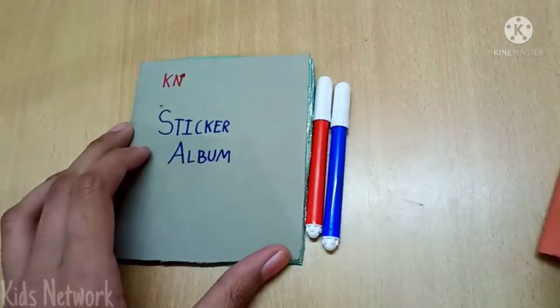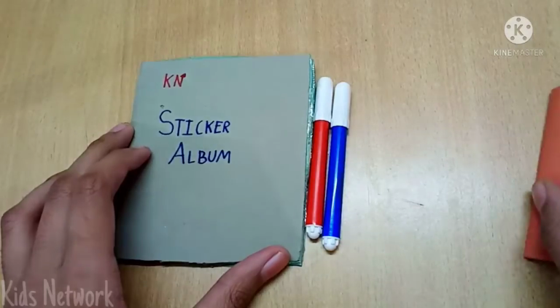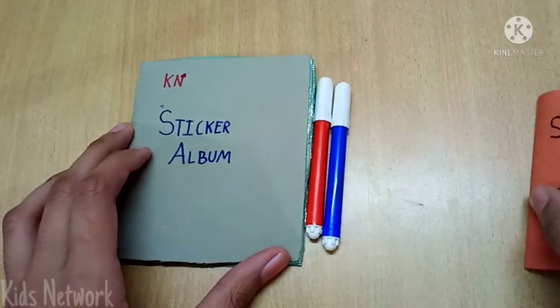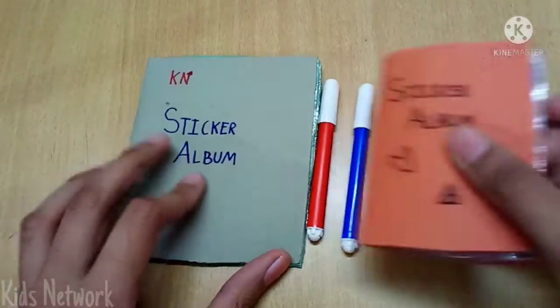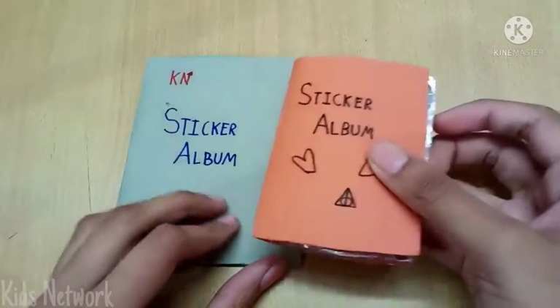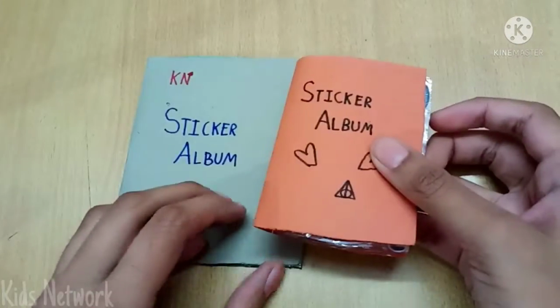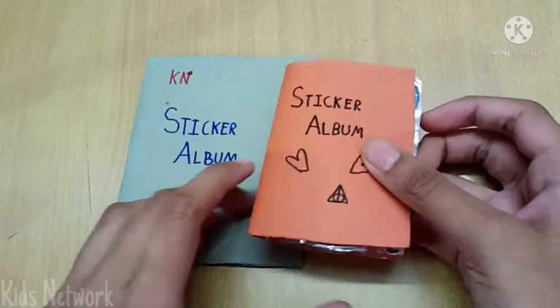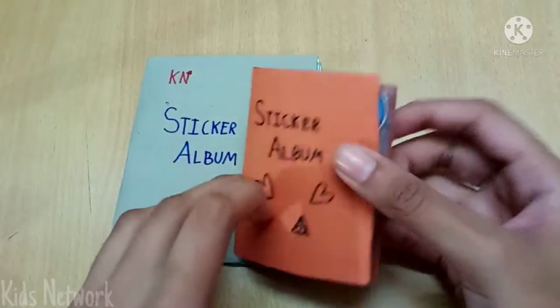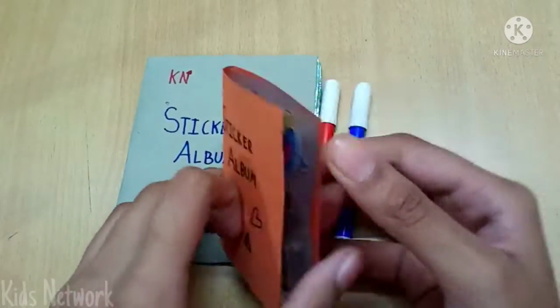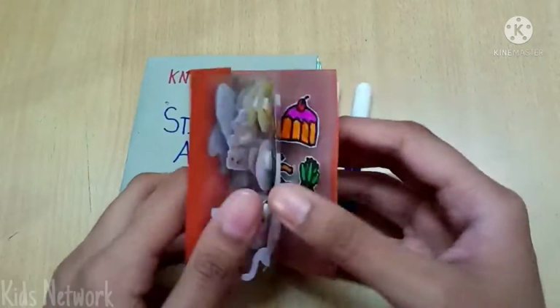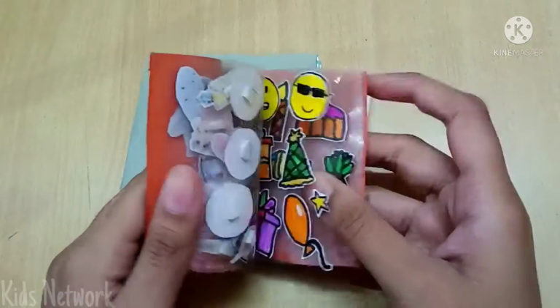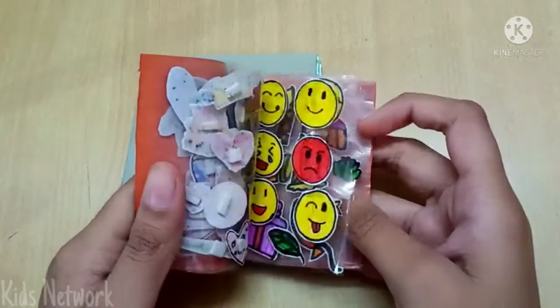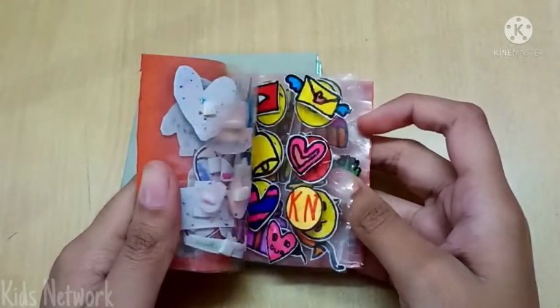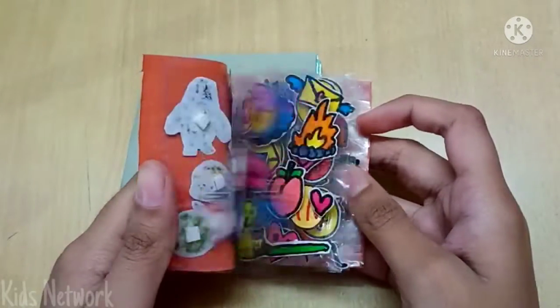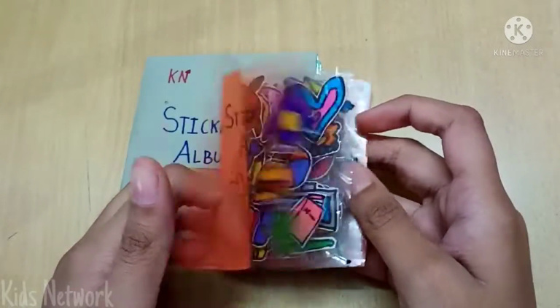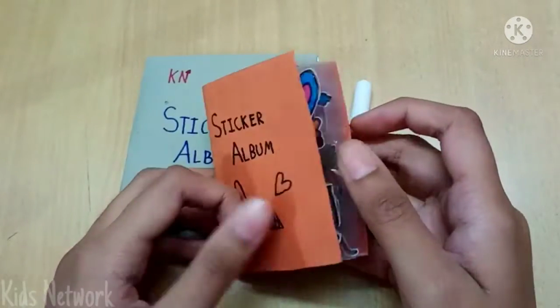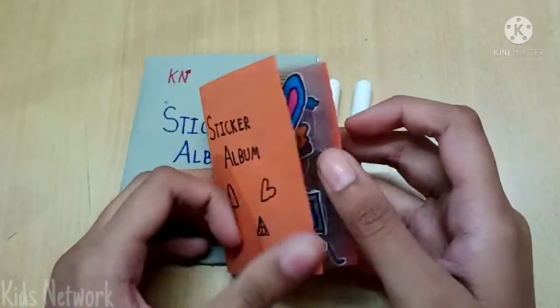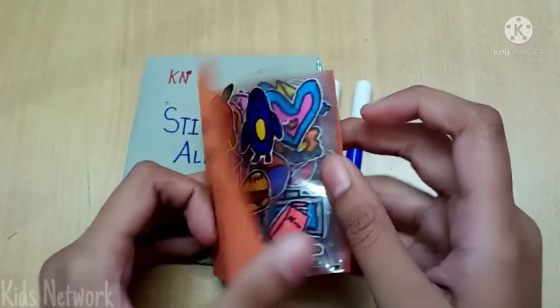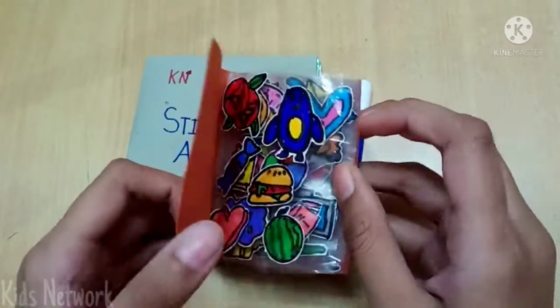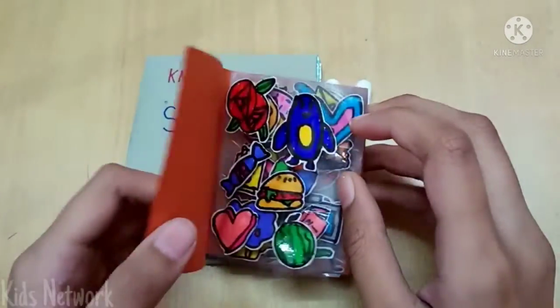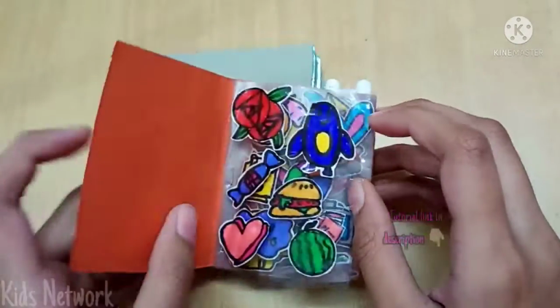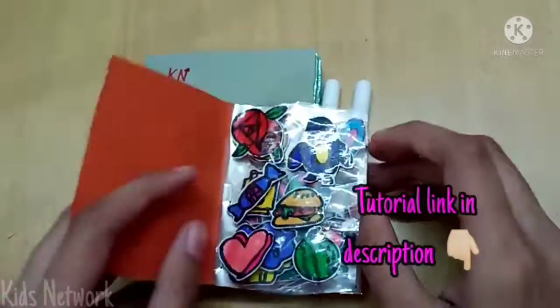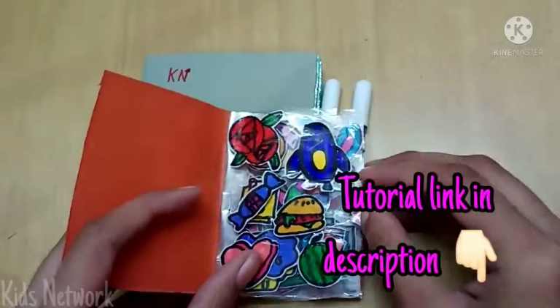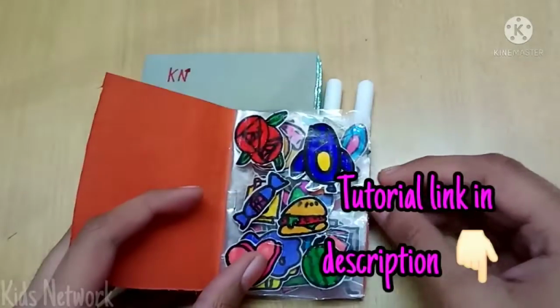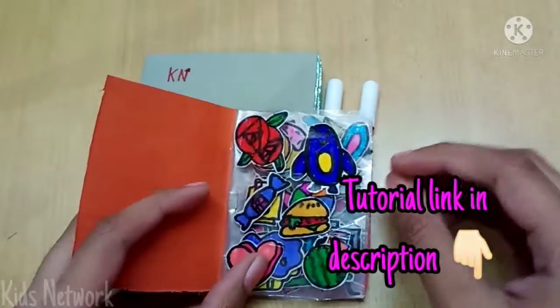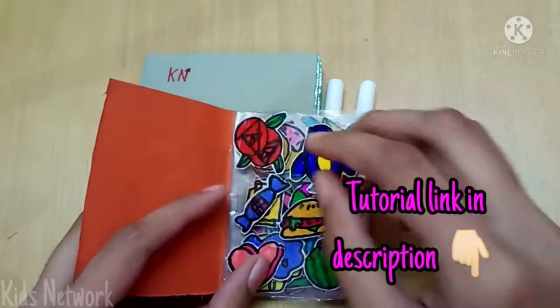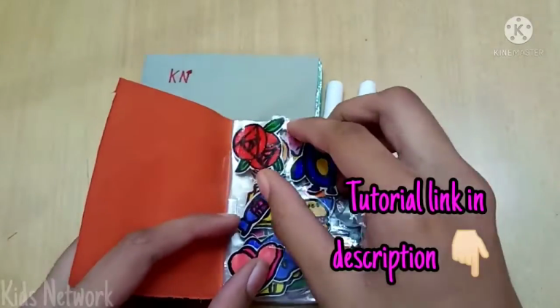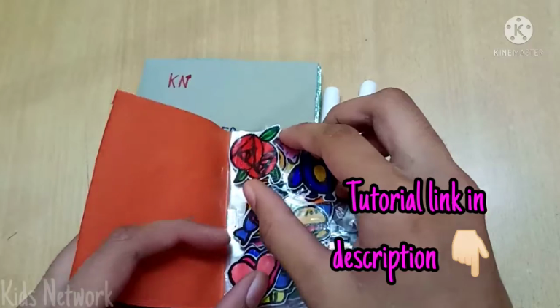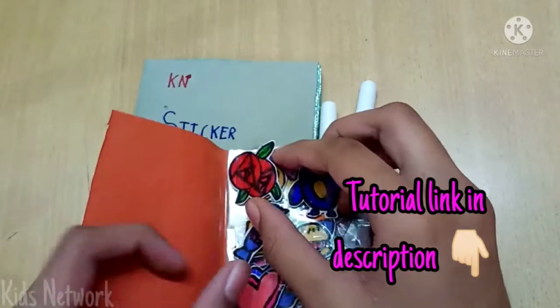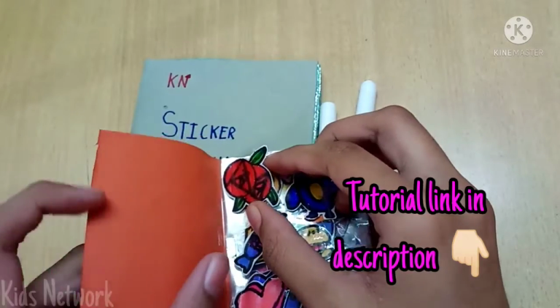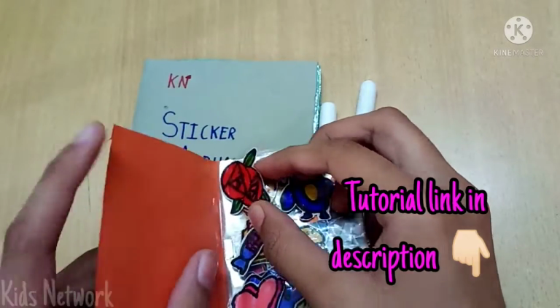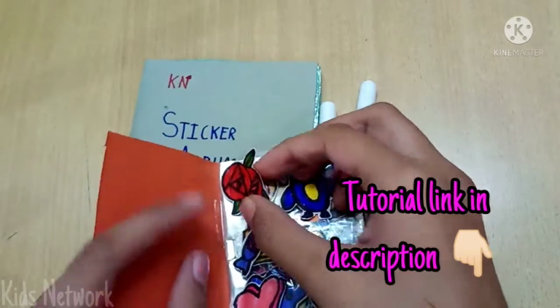Now I am going to stick some stickers on the cover. You can find the tutorial link in the description.